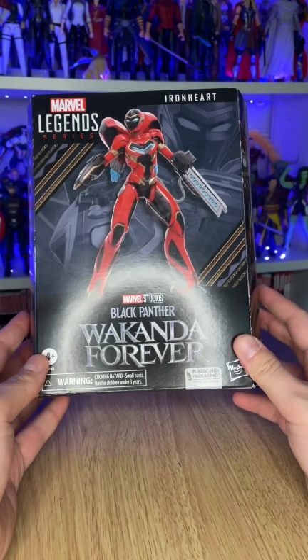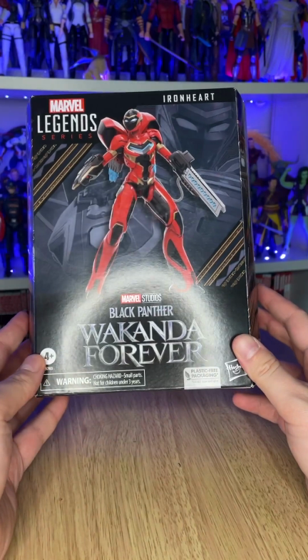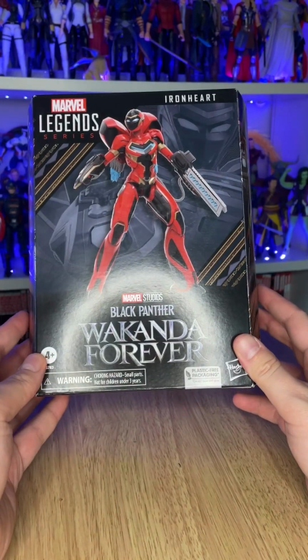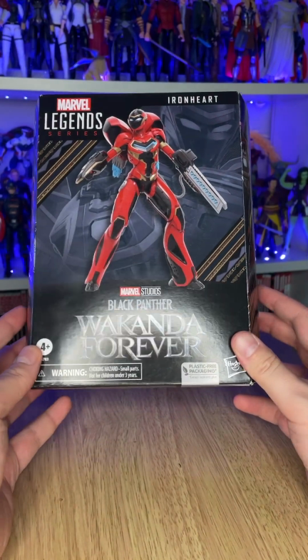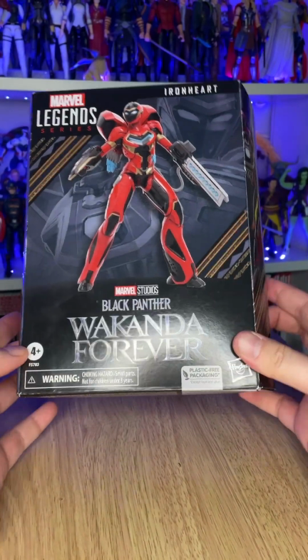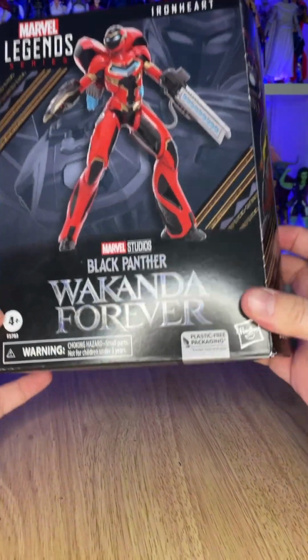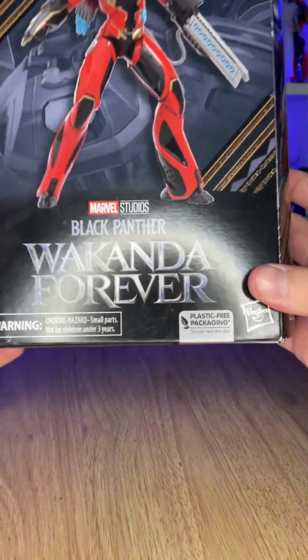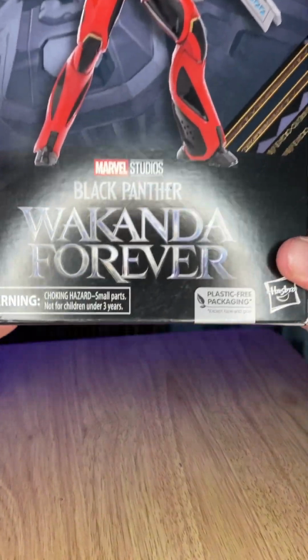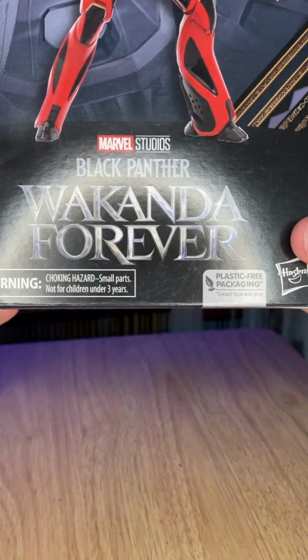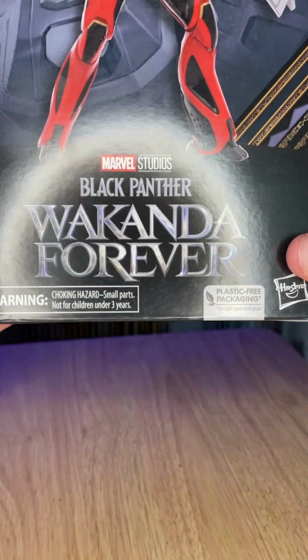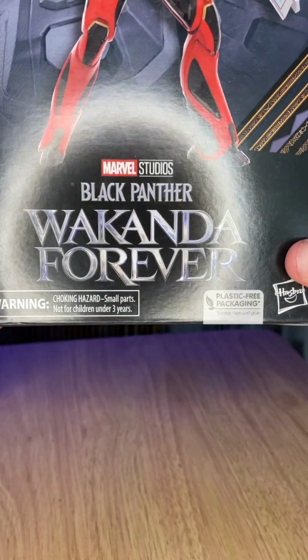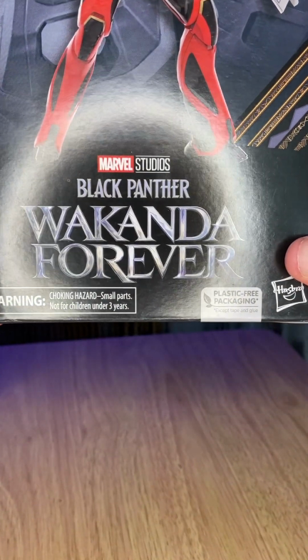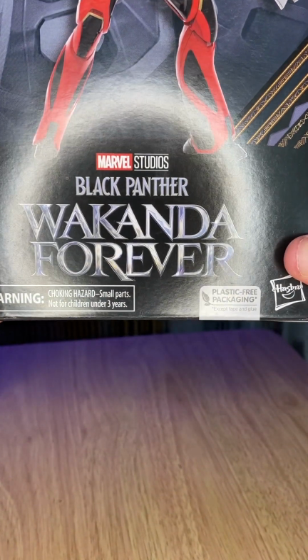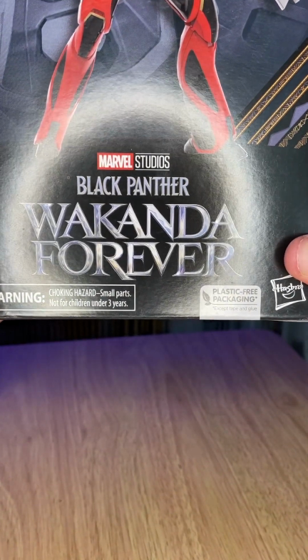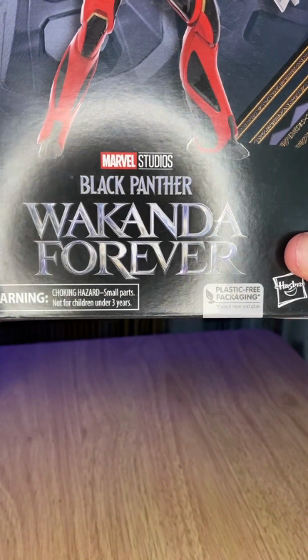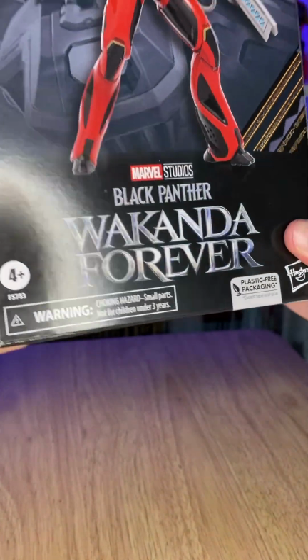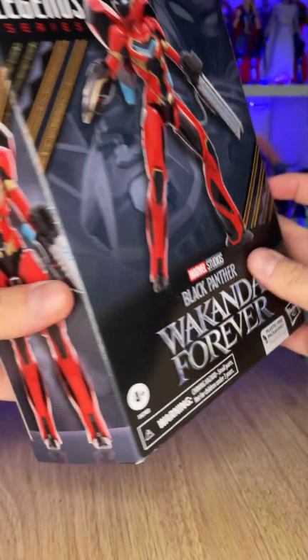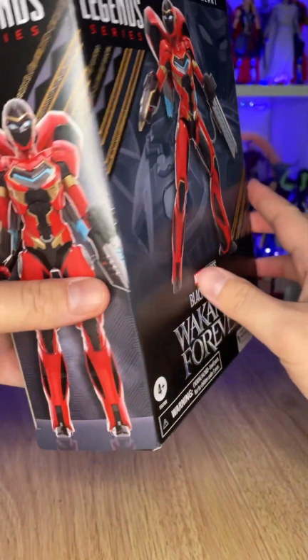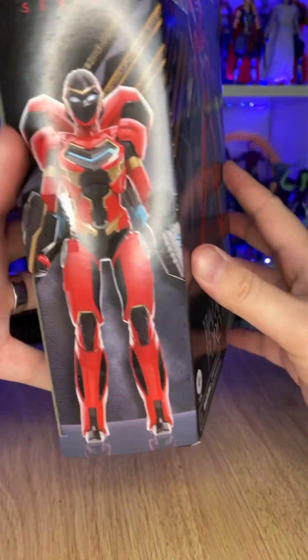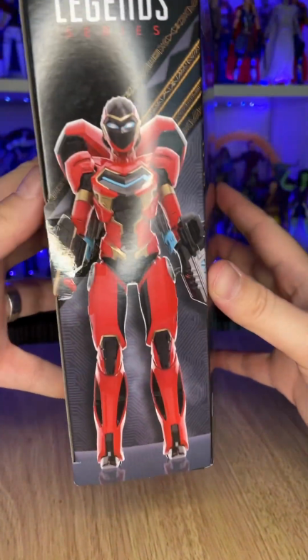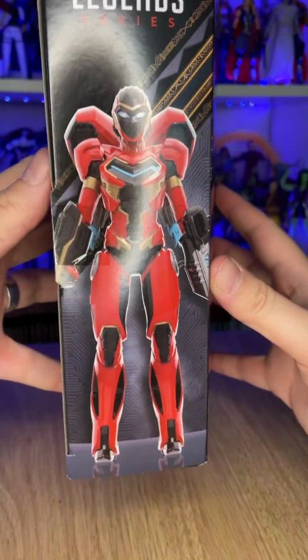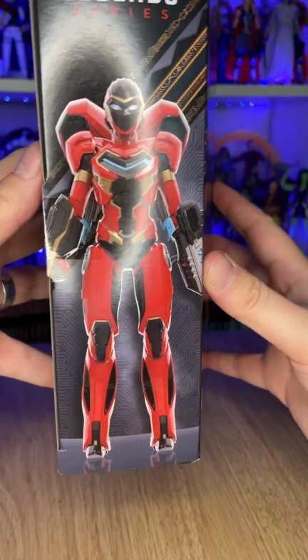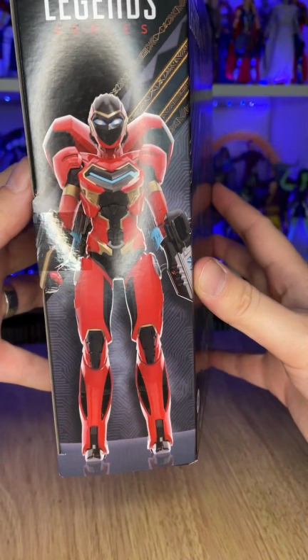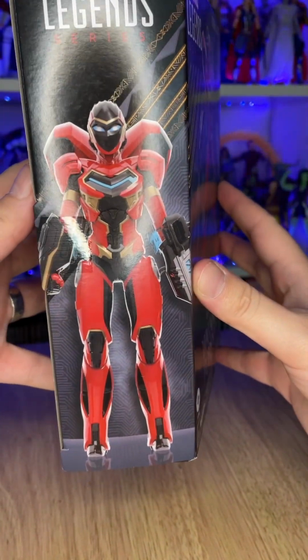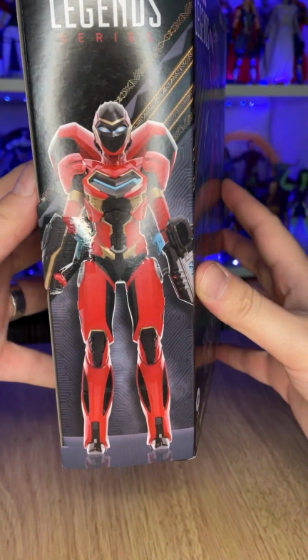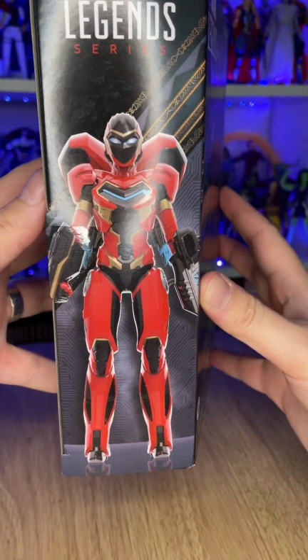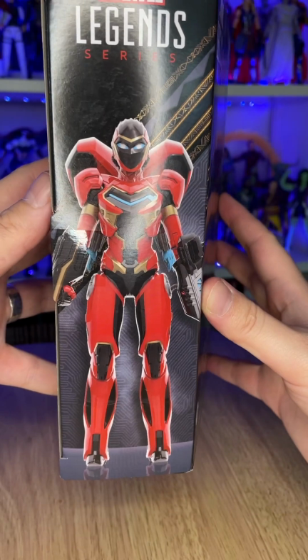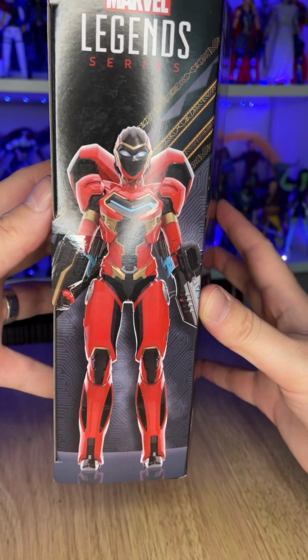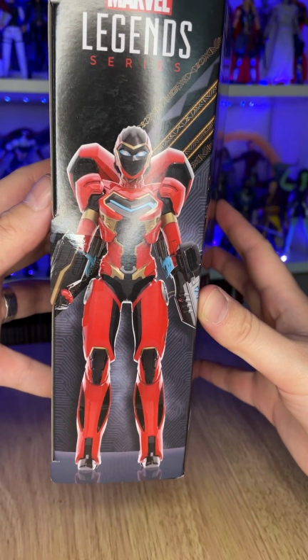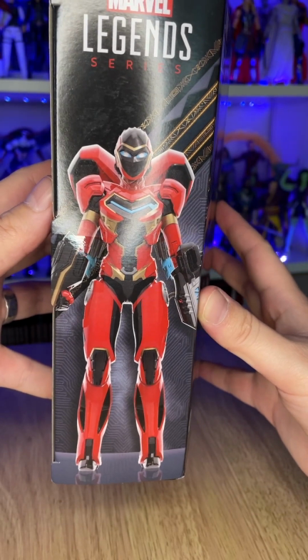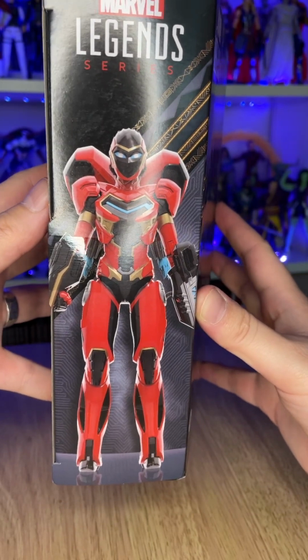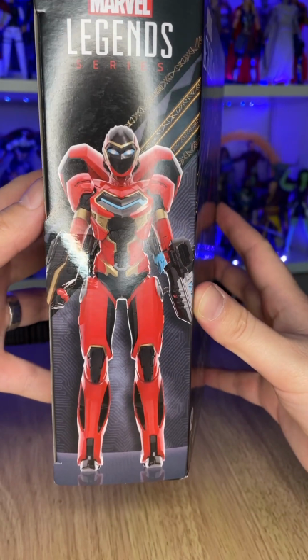This is Ironheart from Marvel Studios' Black Panther: Wakanda Forever. It's part of the Marvel Legends line of toys made by Hasbro.